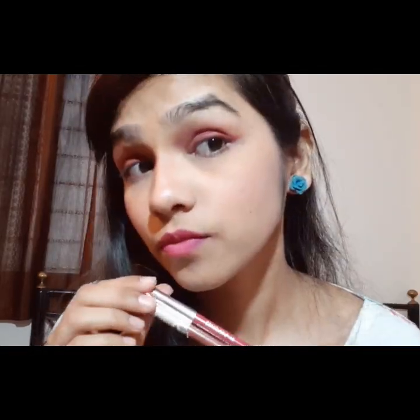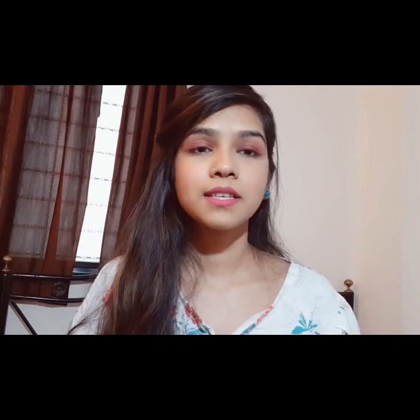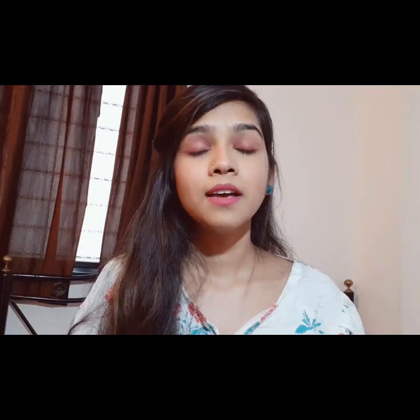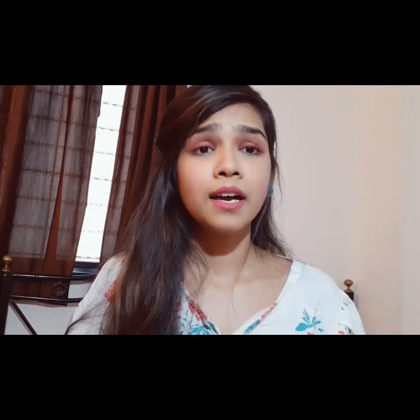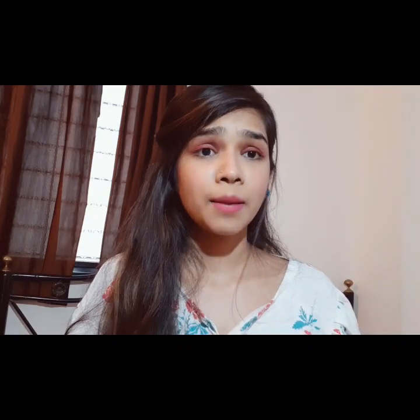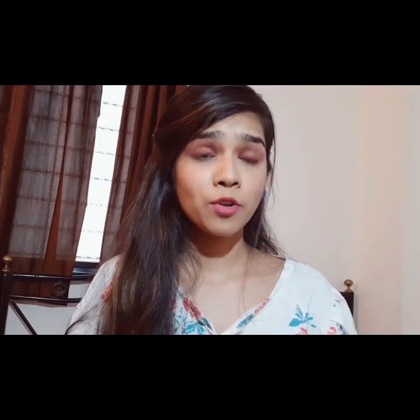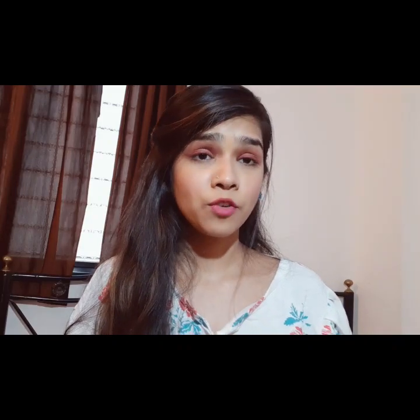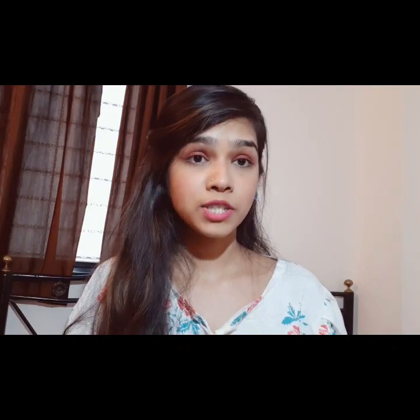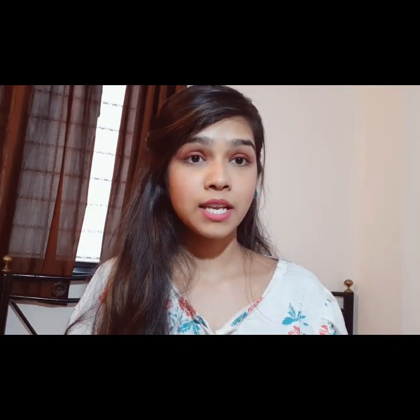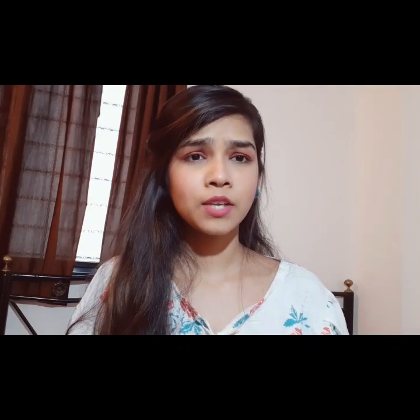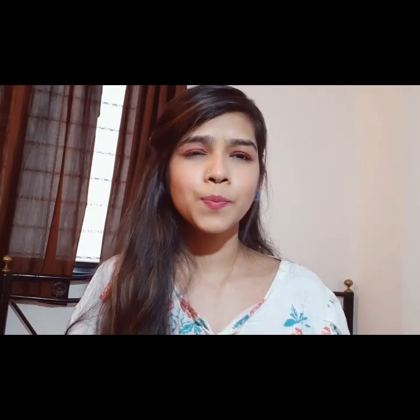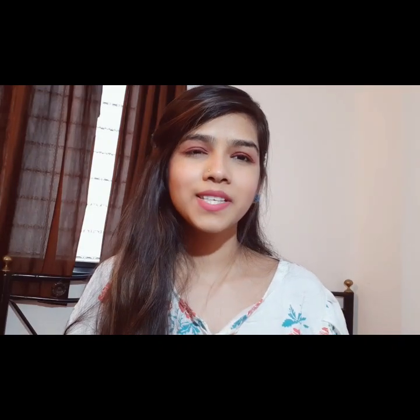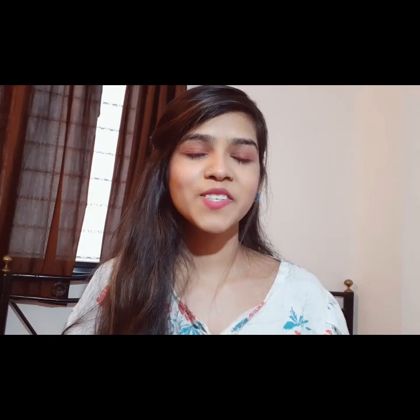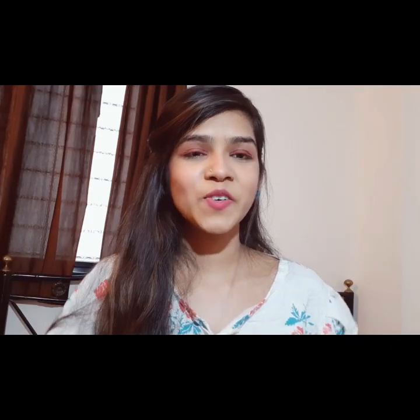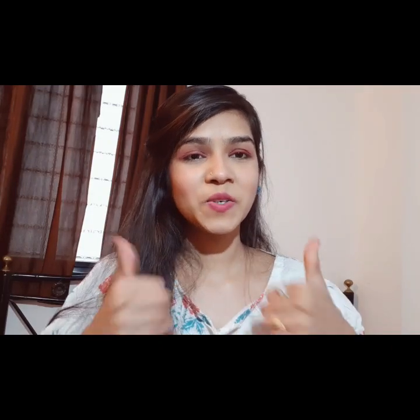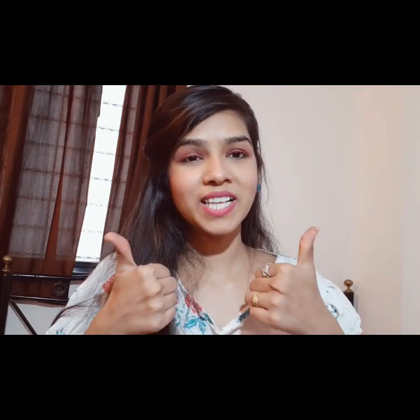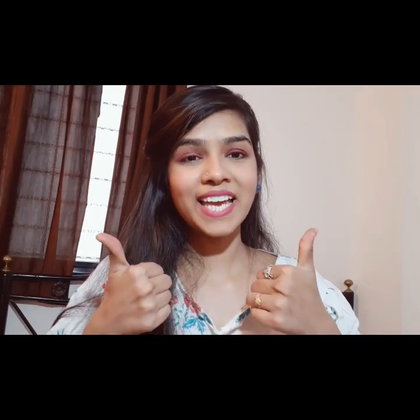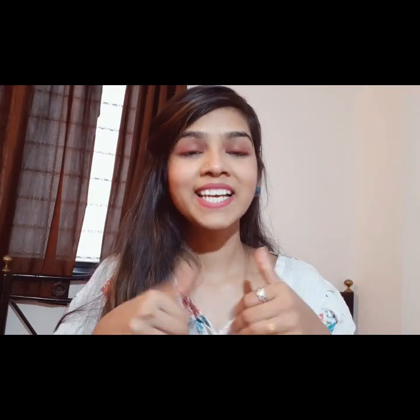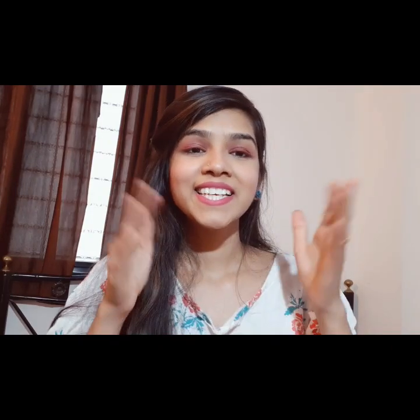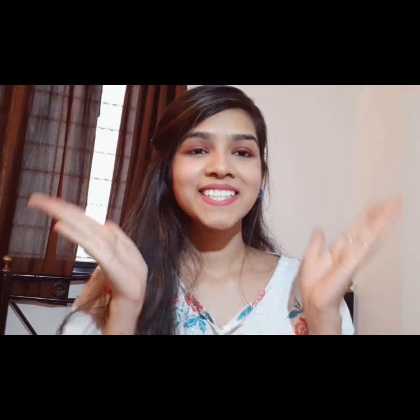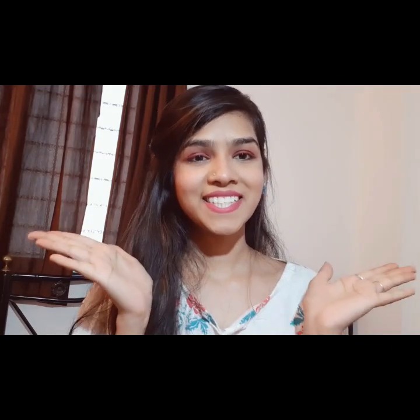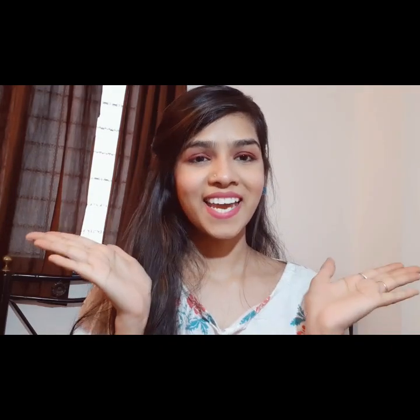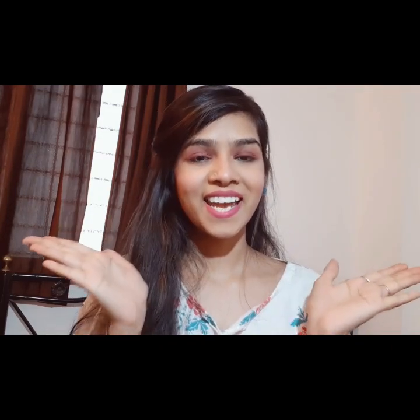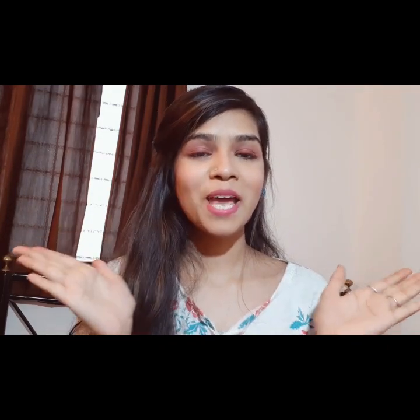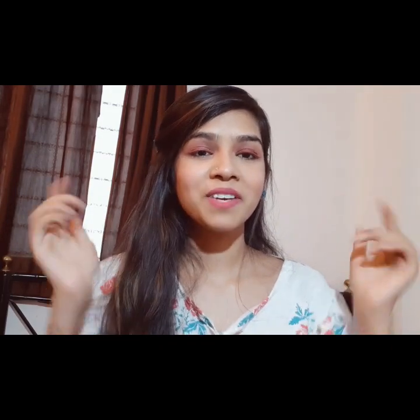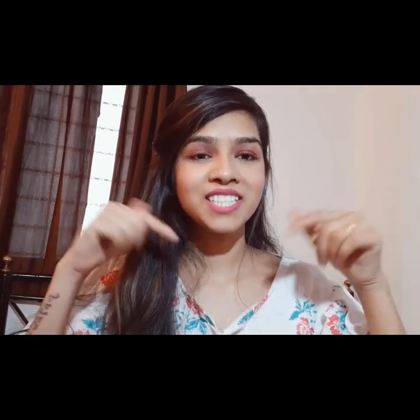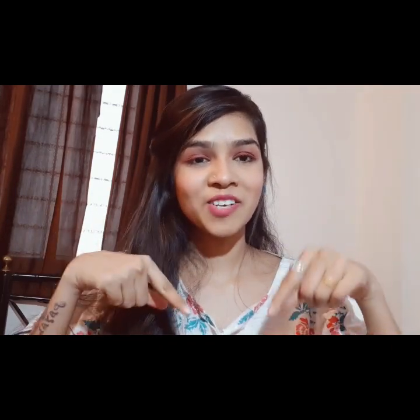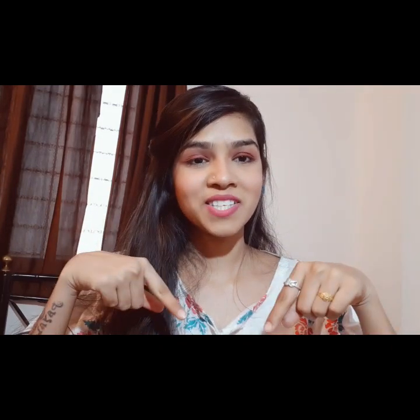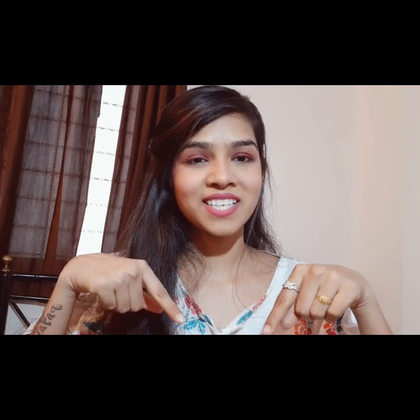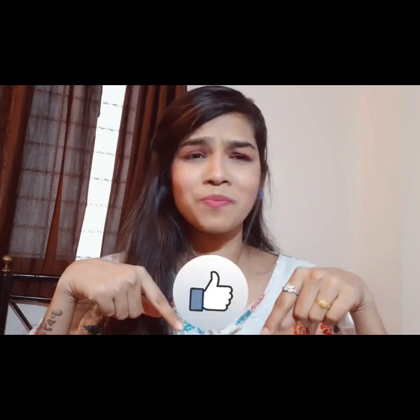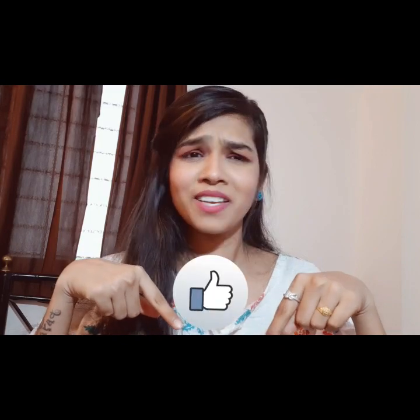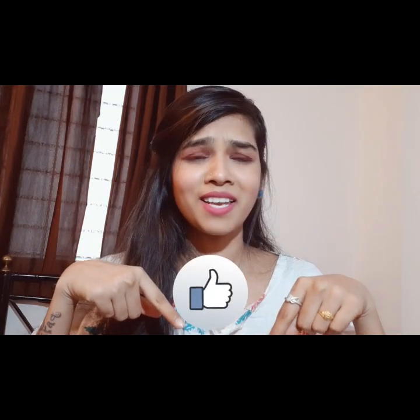If you liked this video, please like, share, and subscribe to my channel.